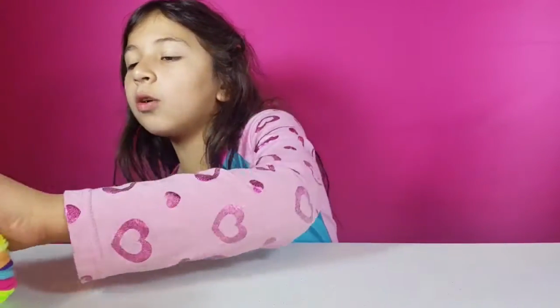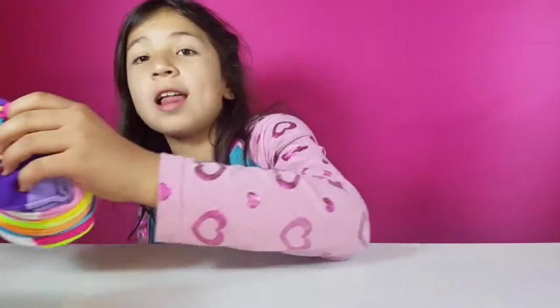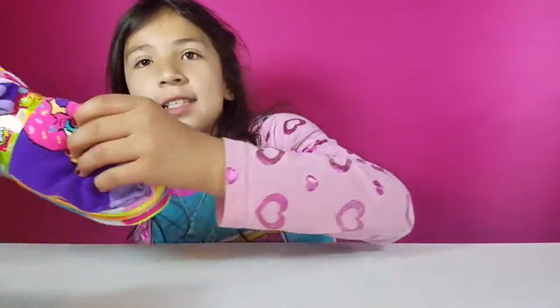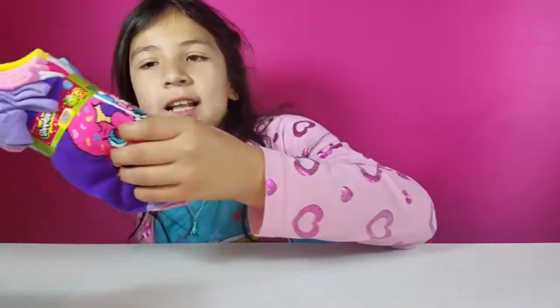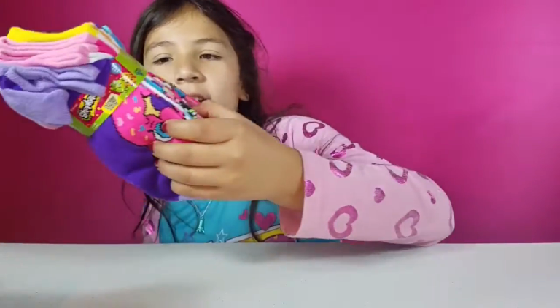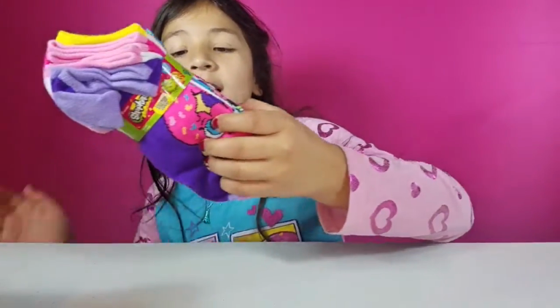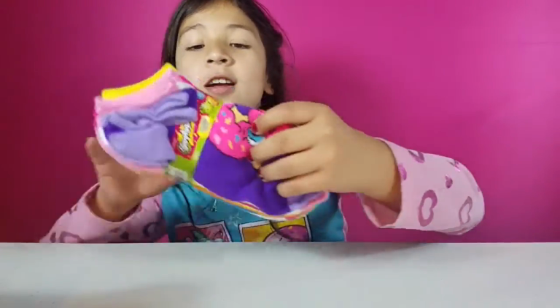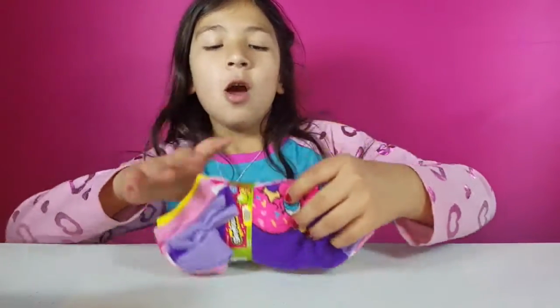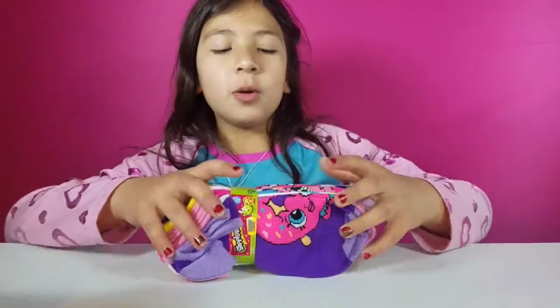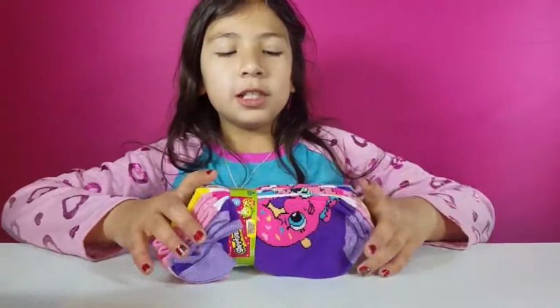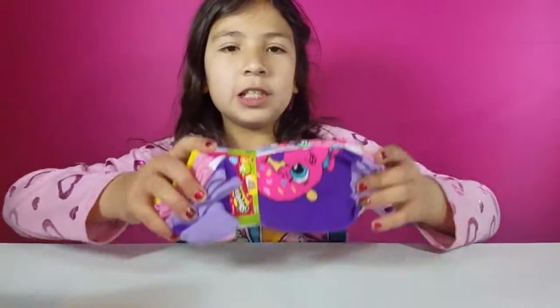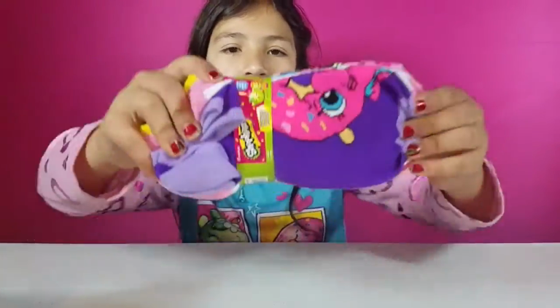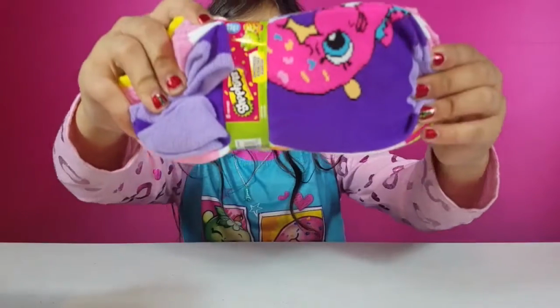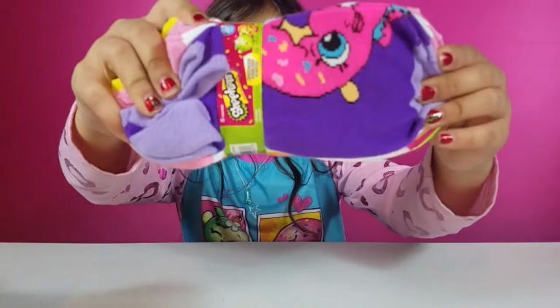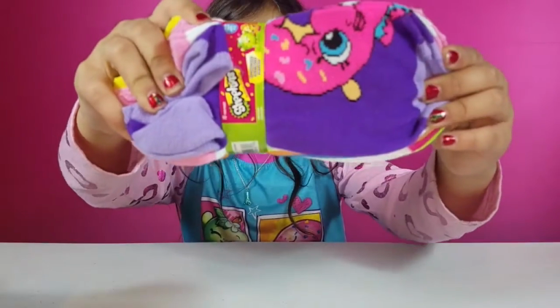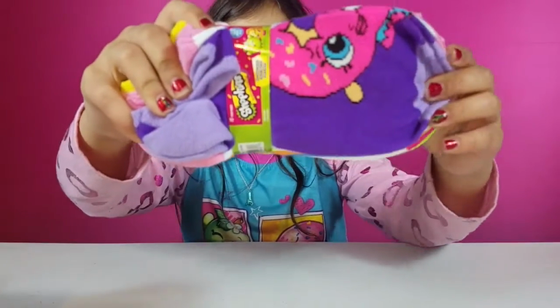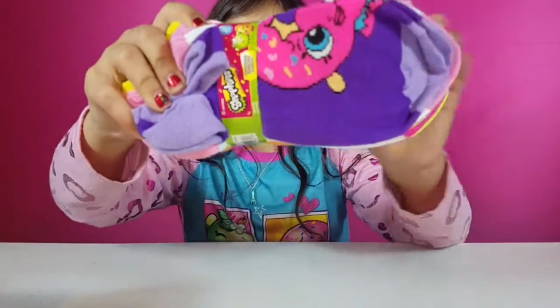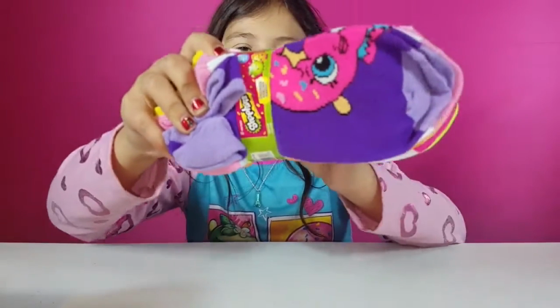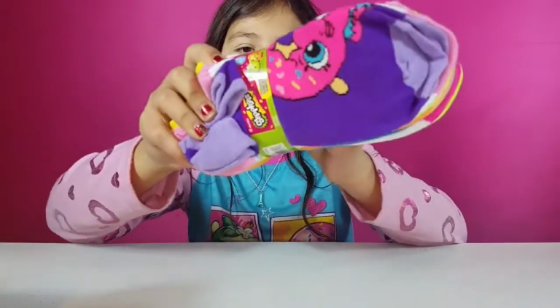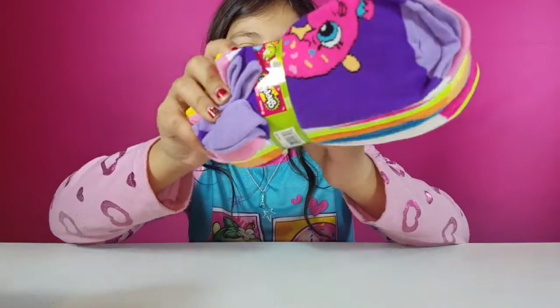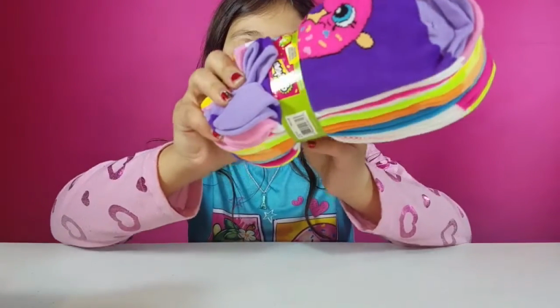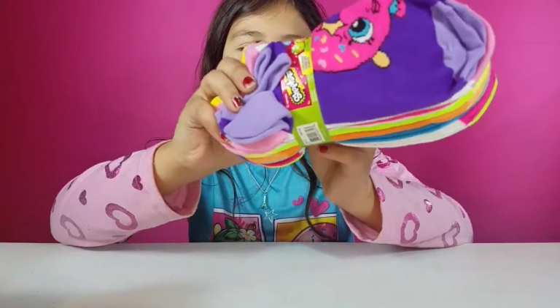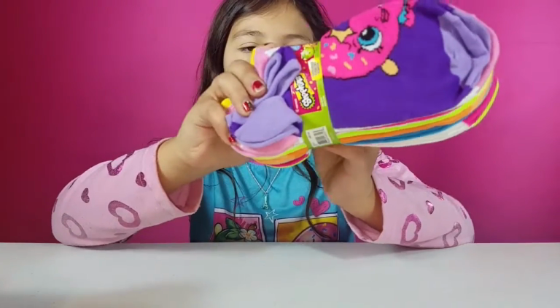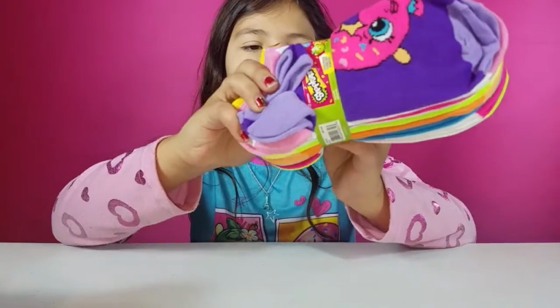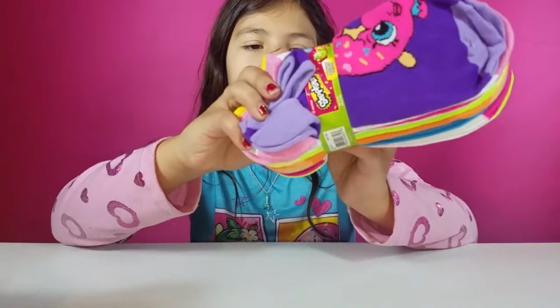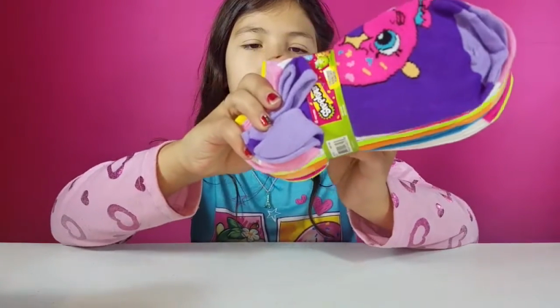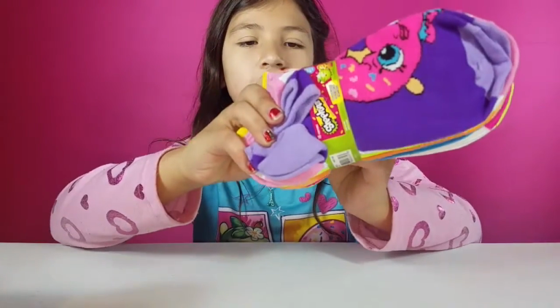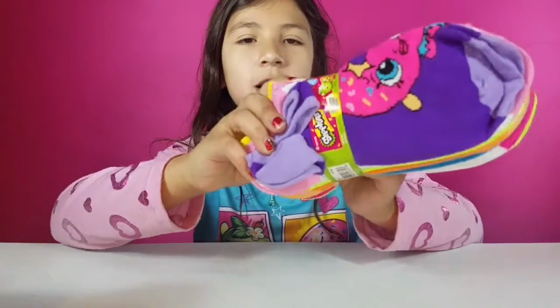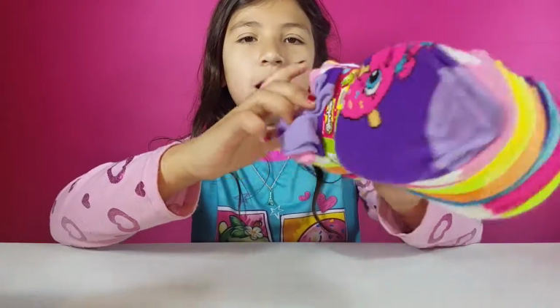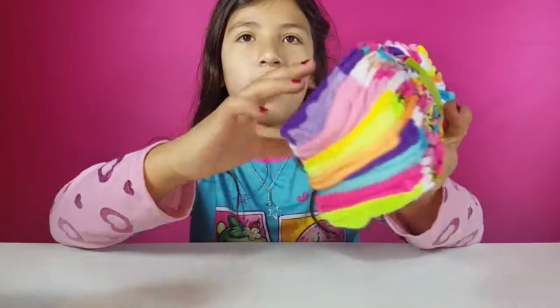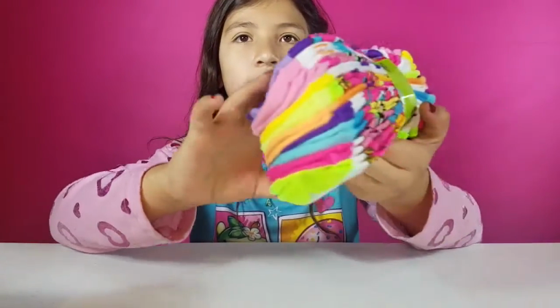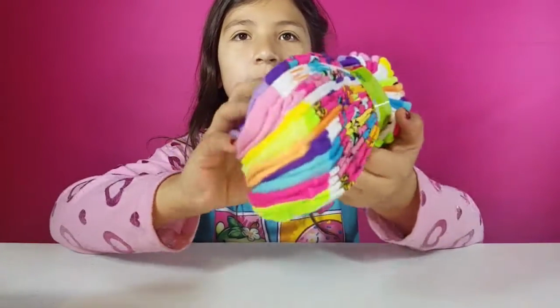The last thing that I got was these socks. They're Shopkins socks — I saw them at the store and I wanted them.